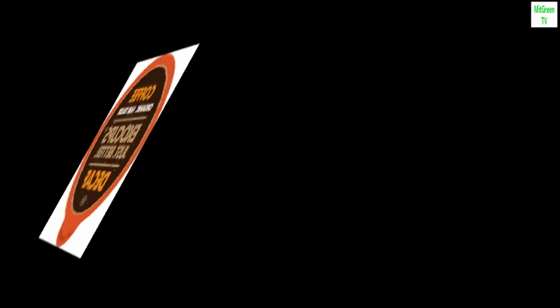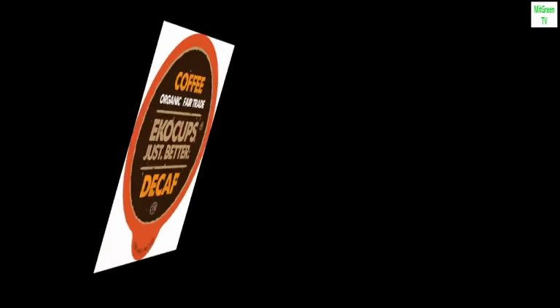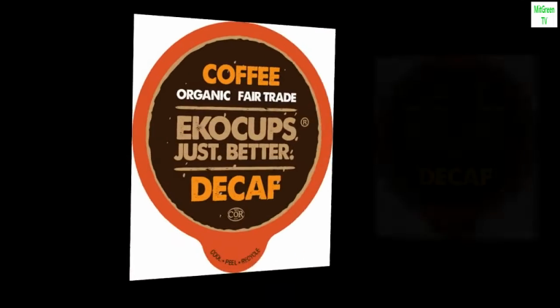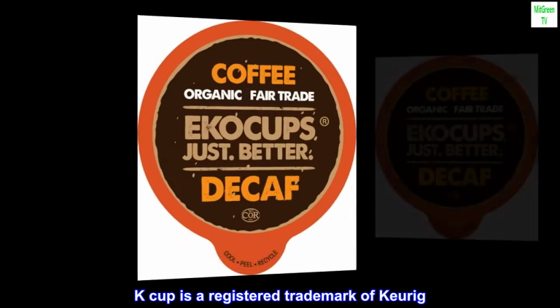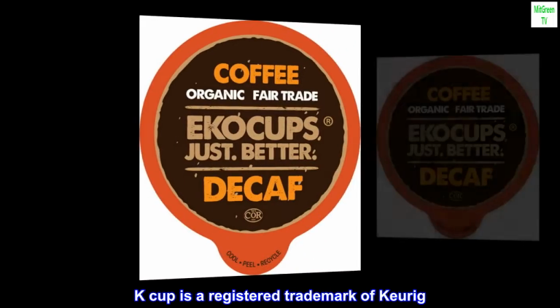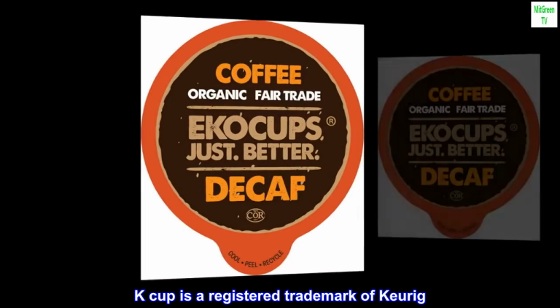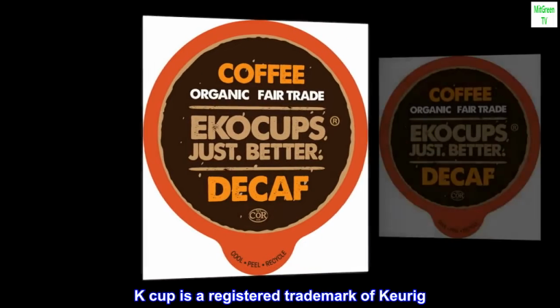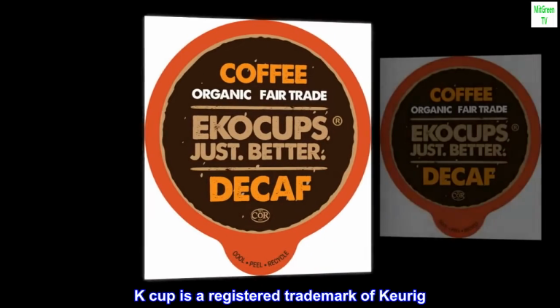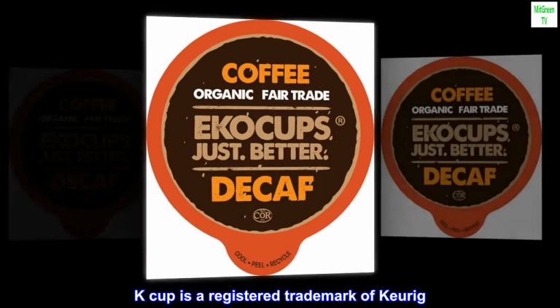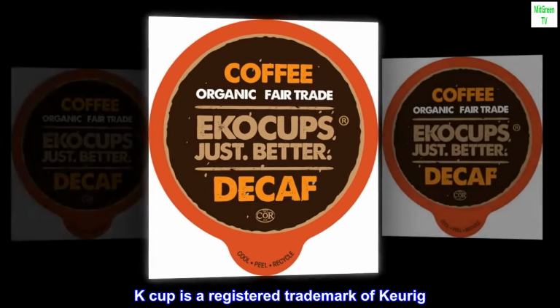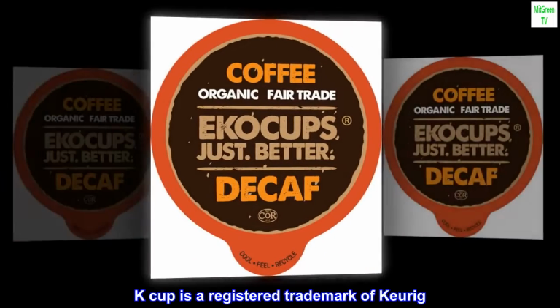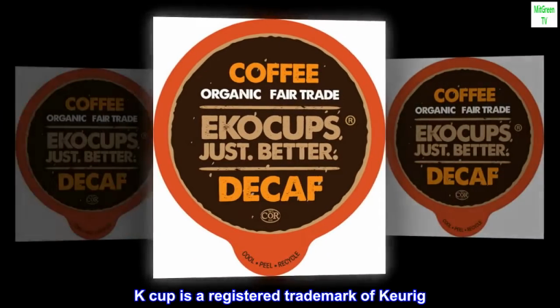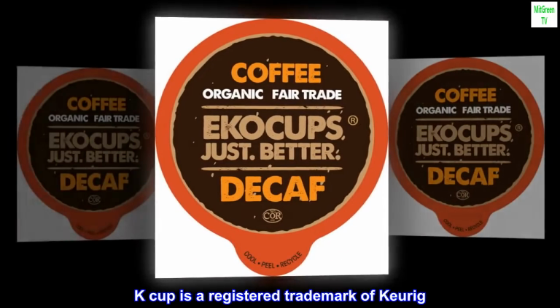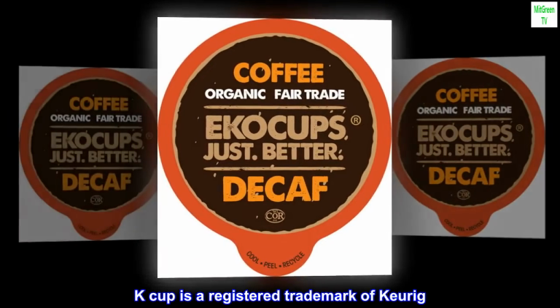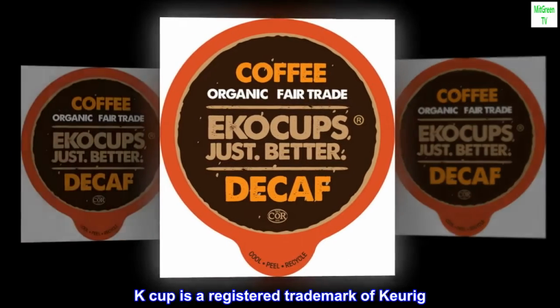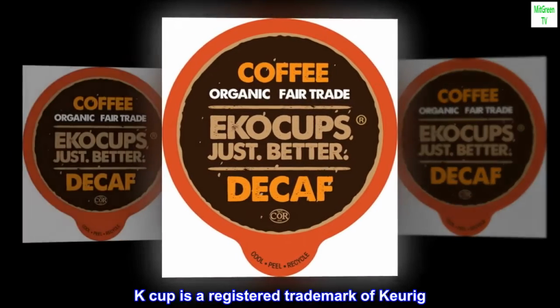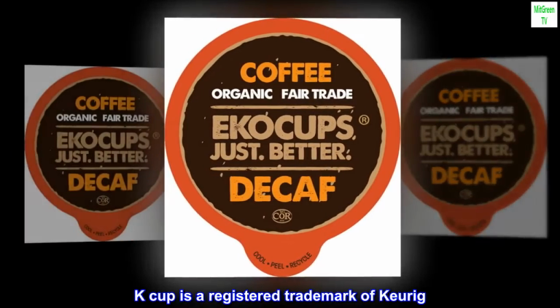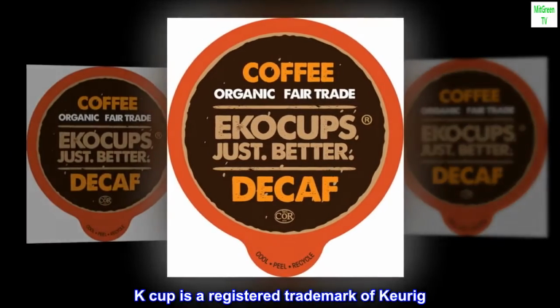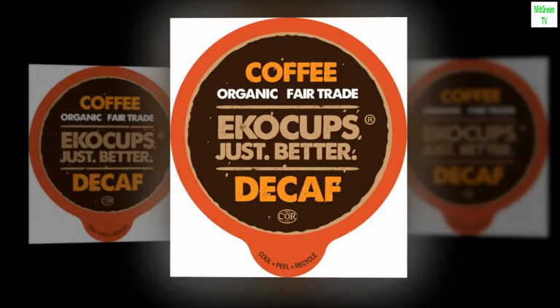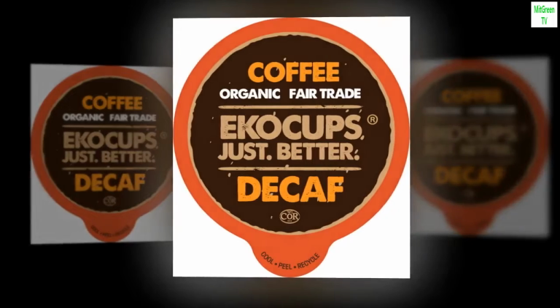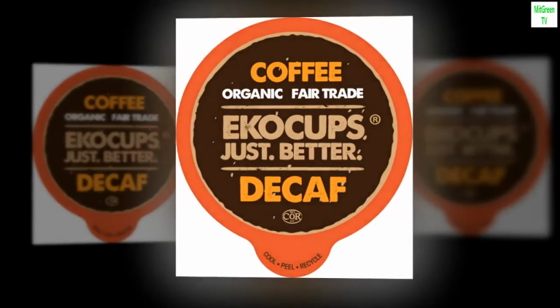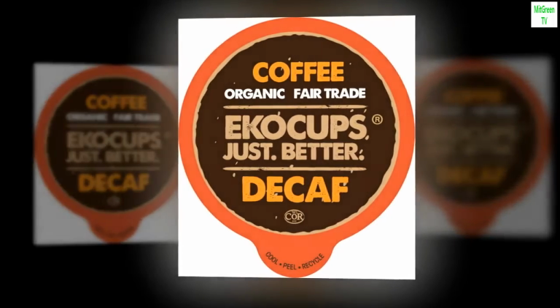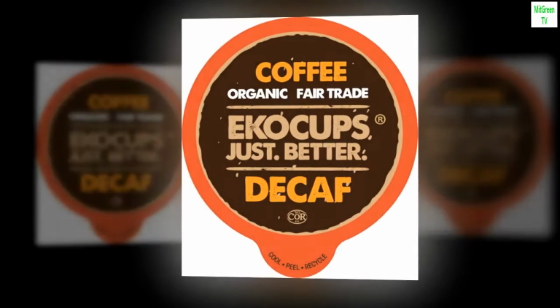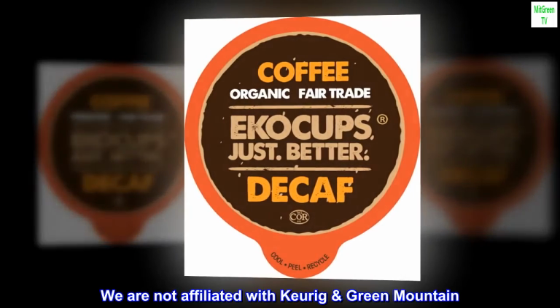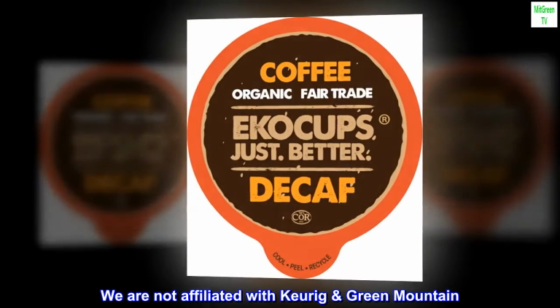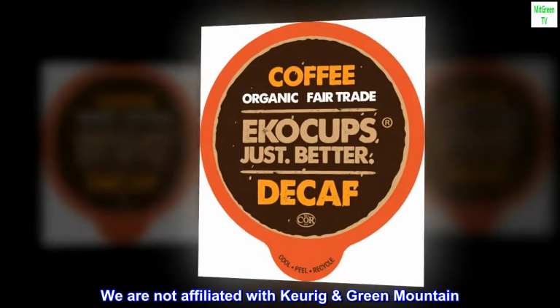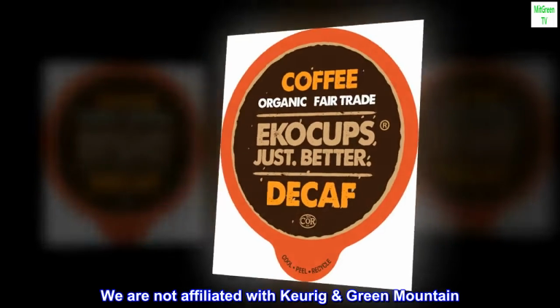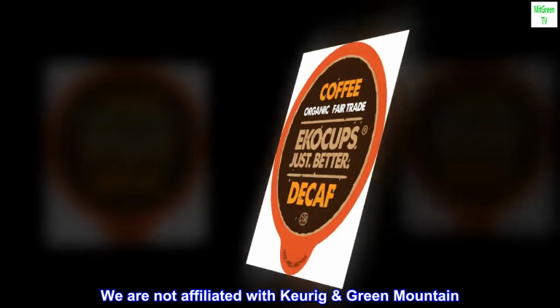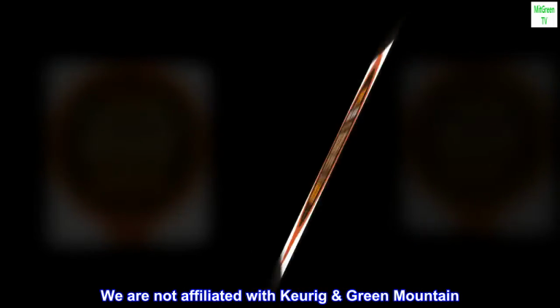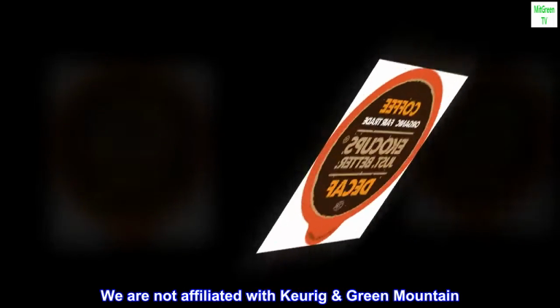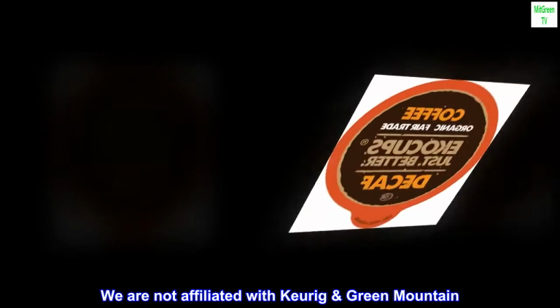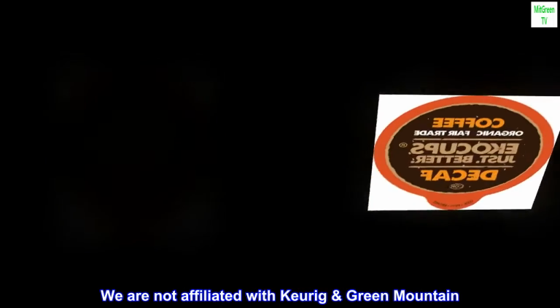K Cup is a registered trademark of Keurig. We are not affiliated with Keurig Green Mountain.